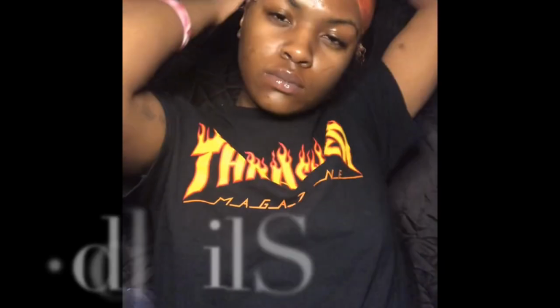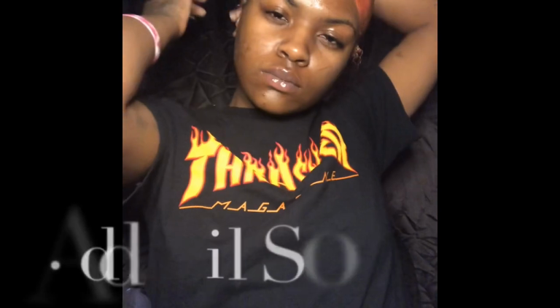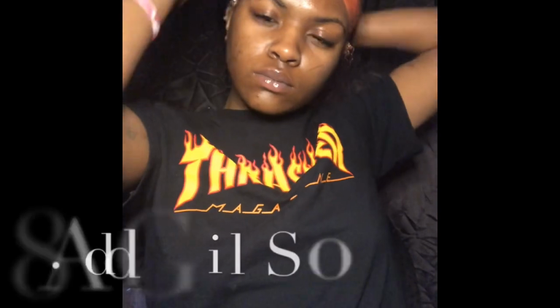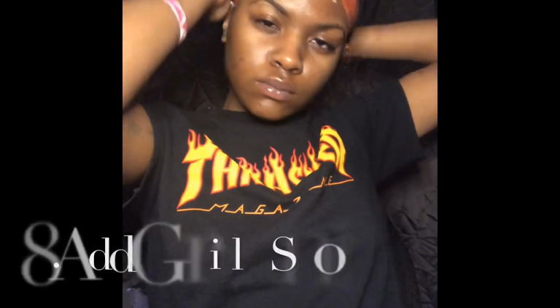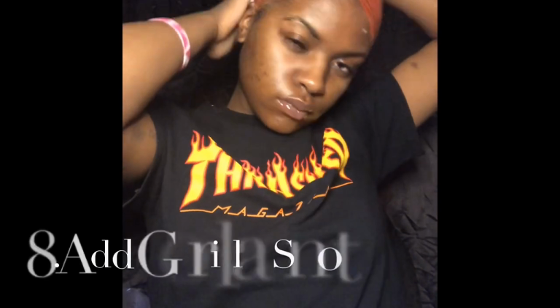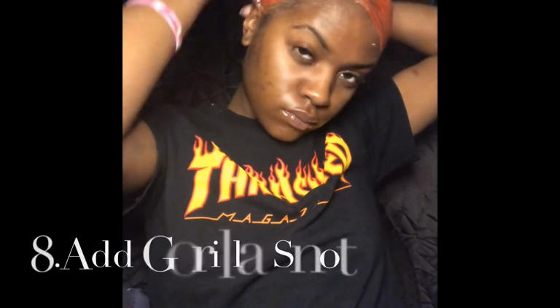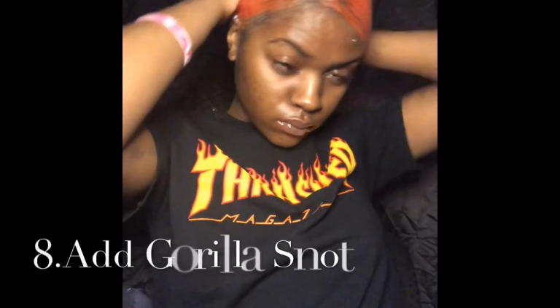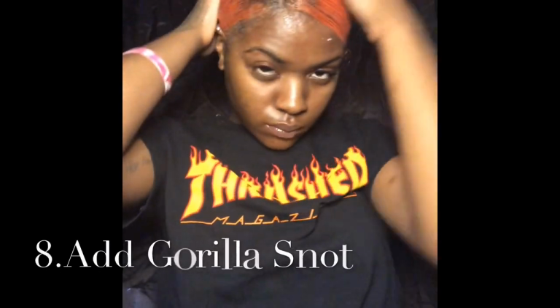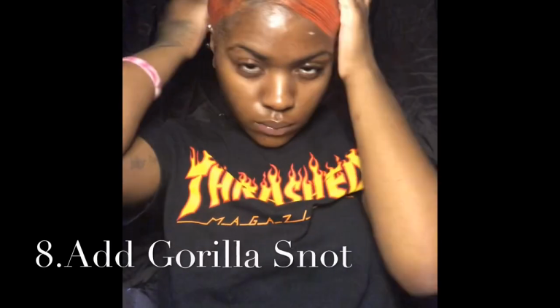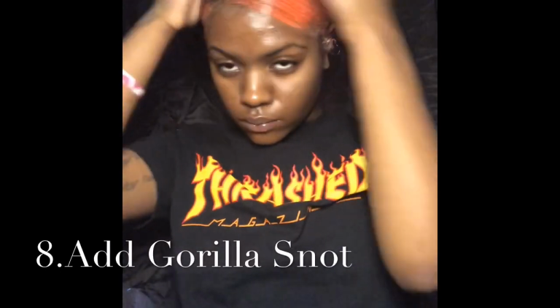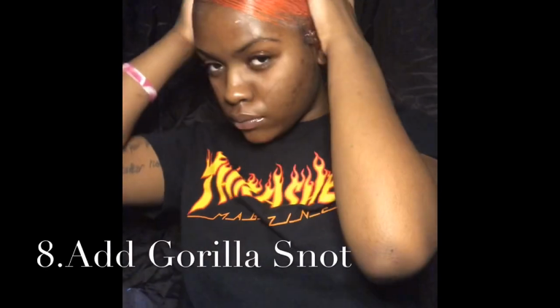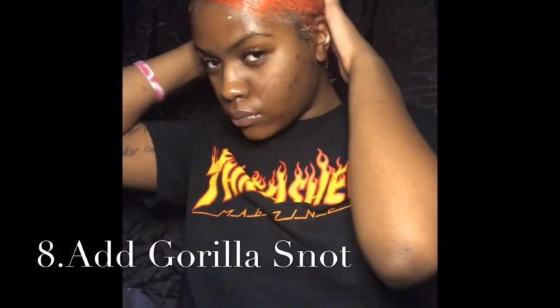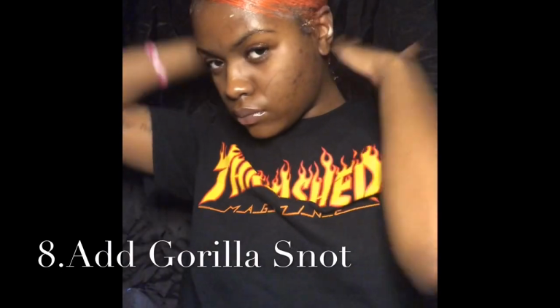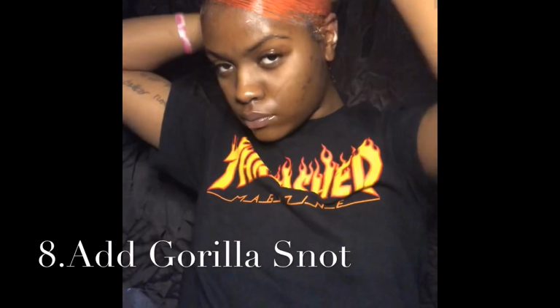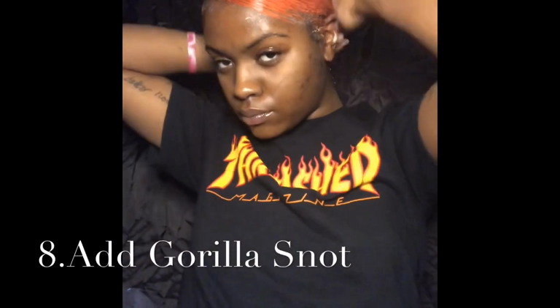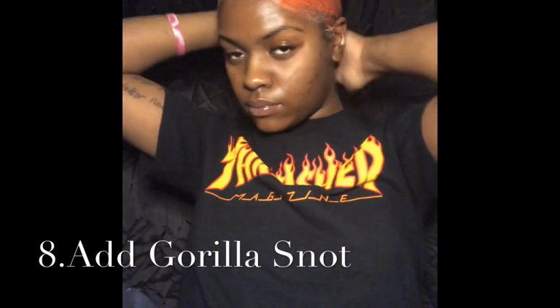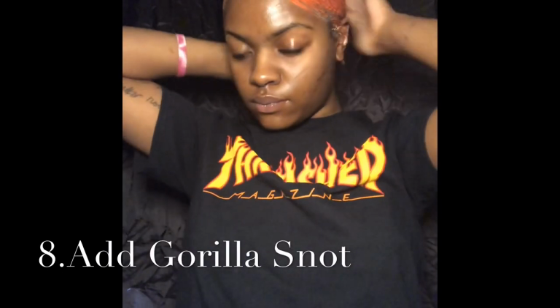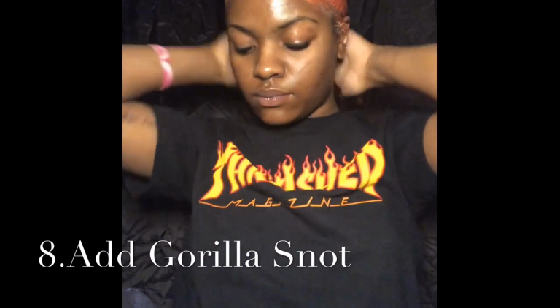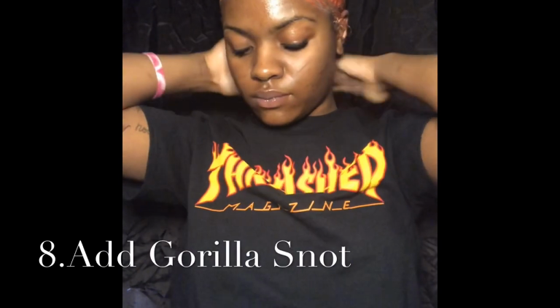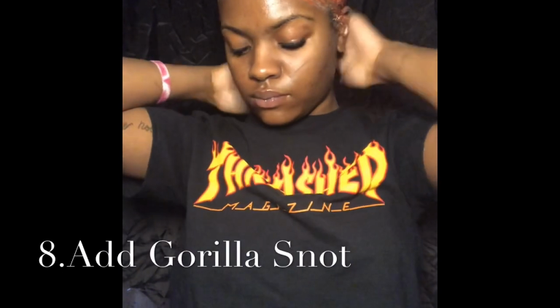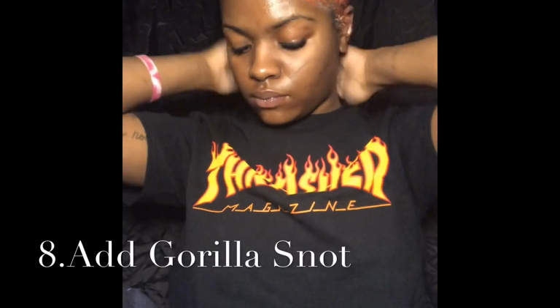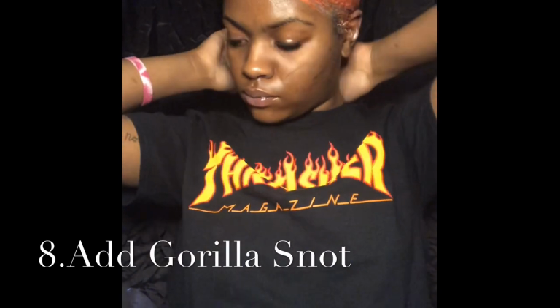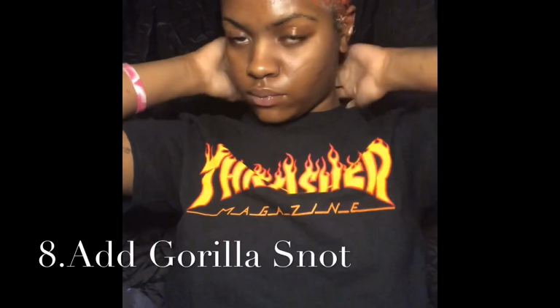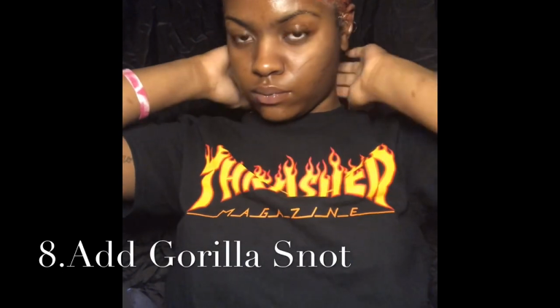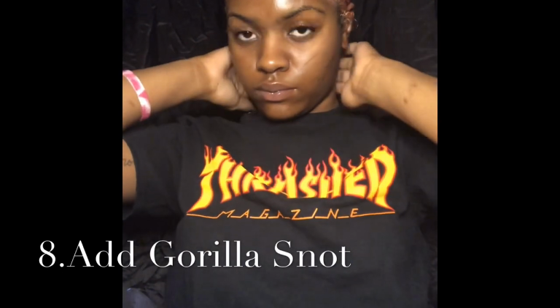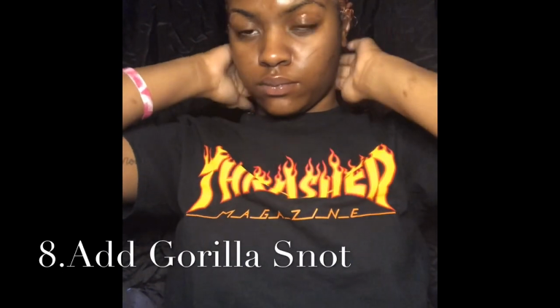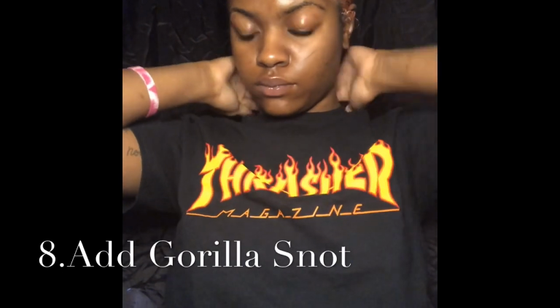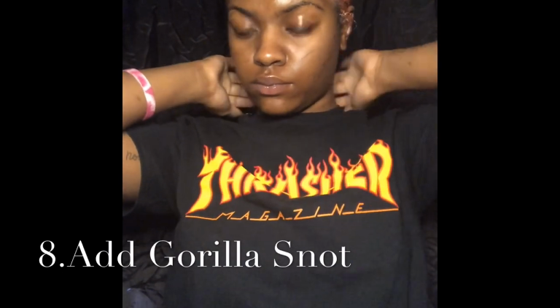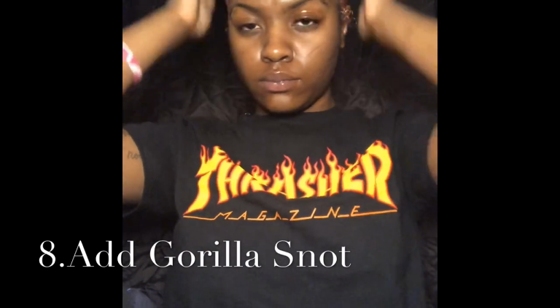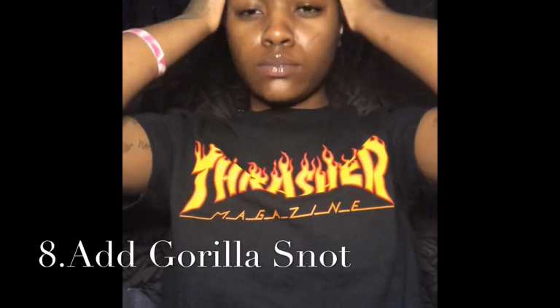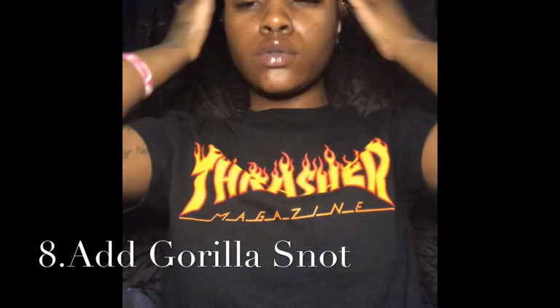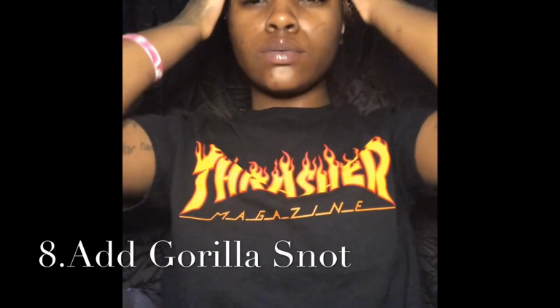Now that everything is nice and flat, I'm going to go in with a little bit of Gorilla Snot just to add an extra hold to my hair.